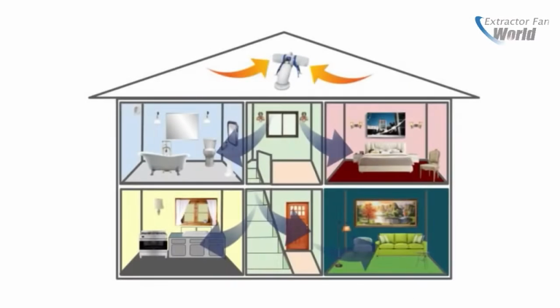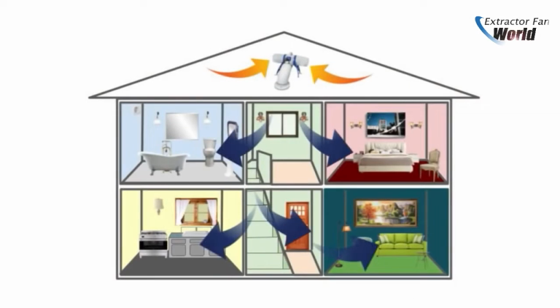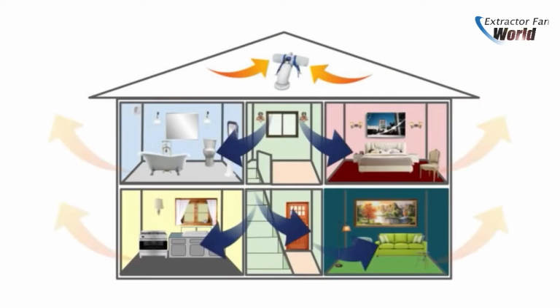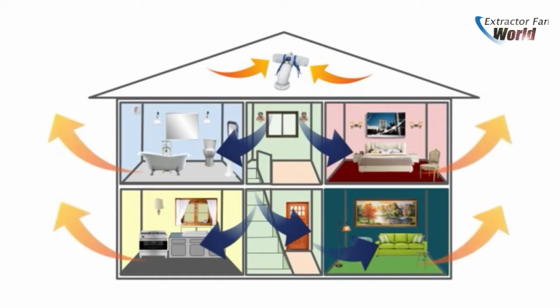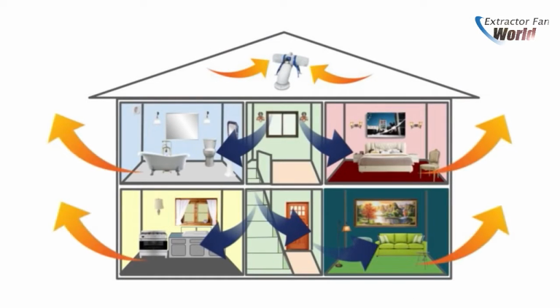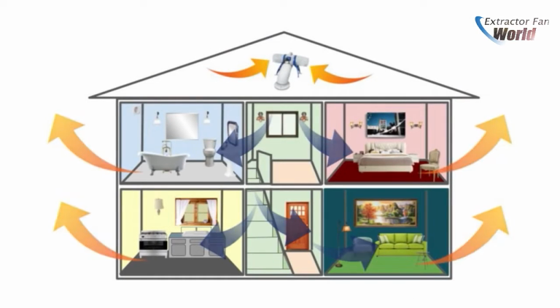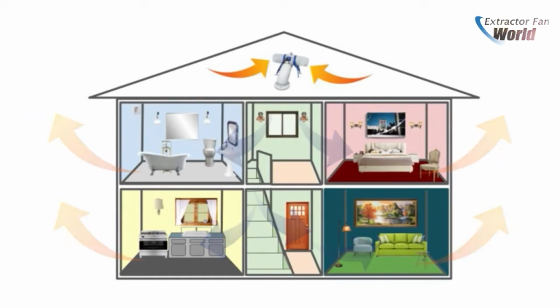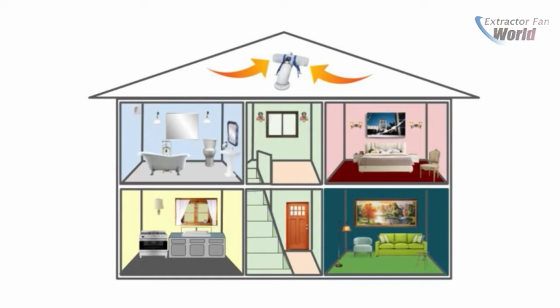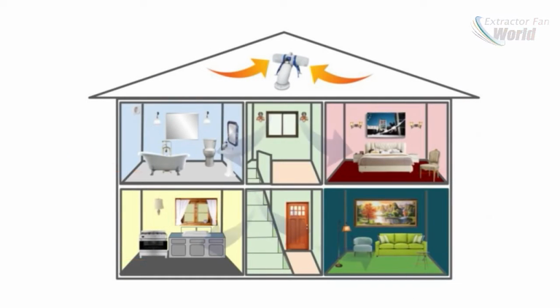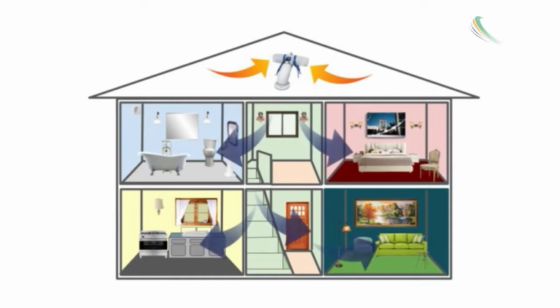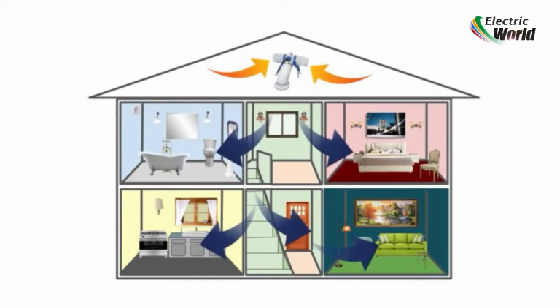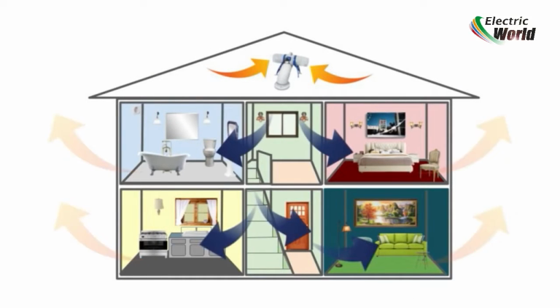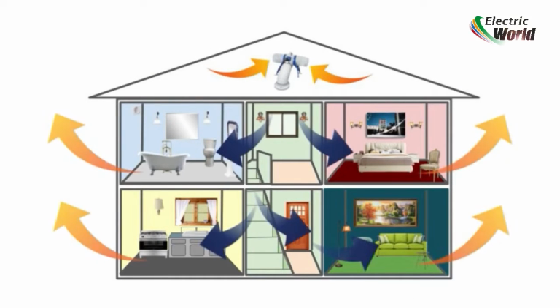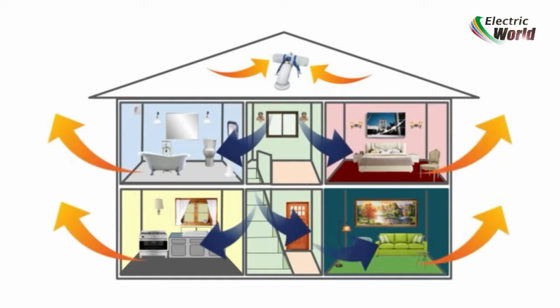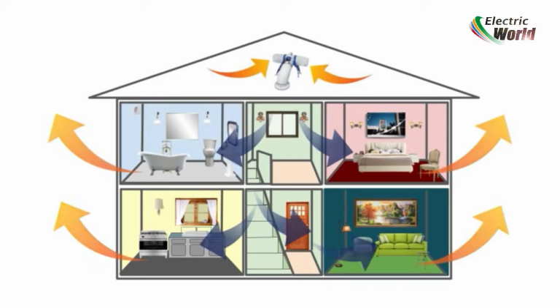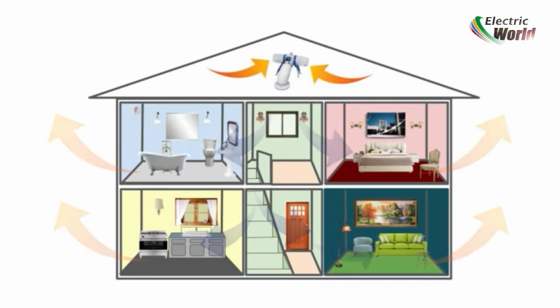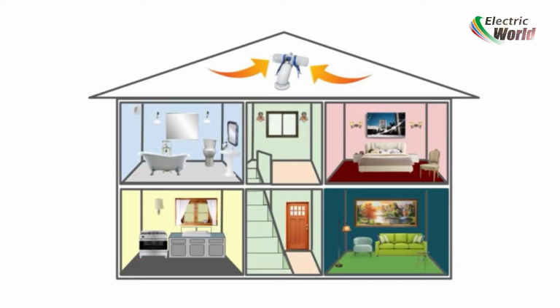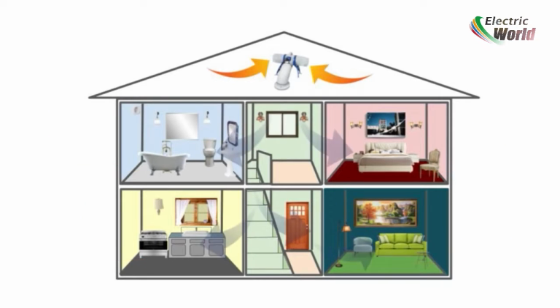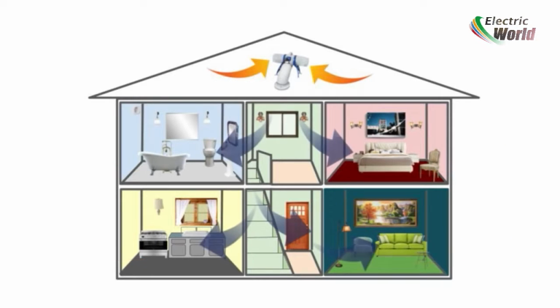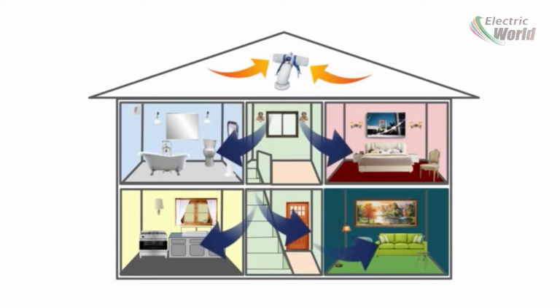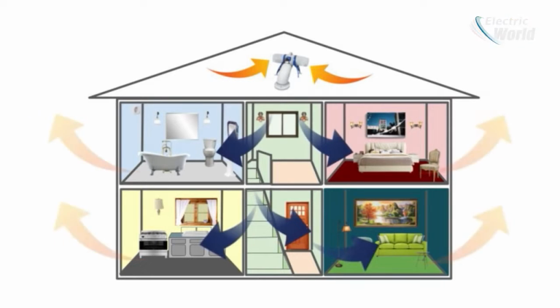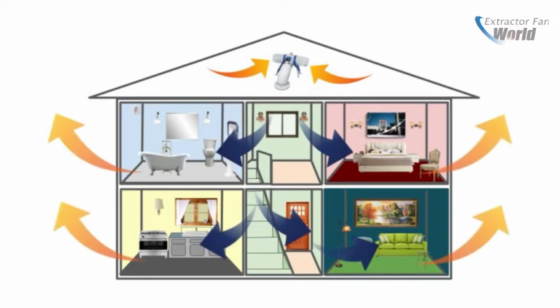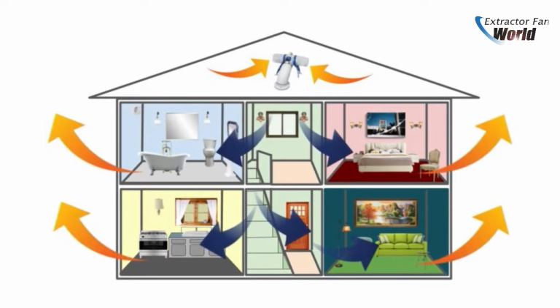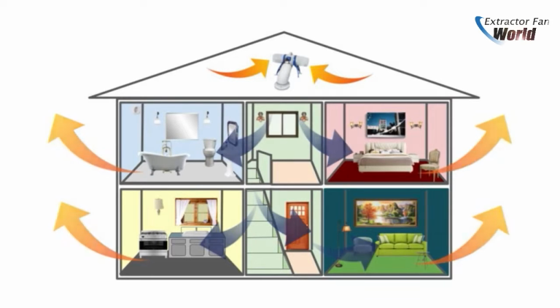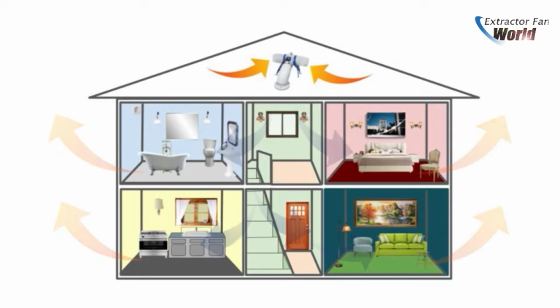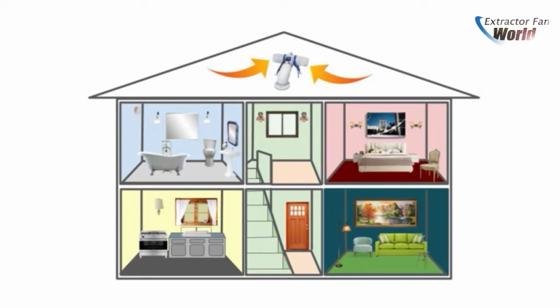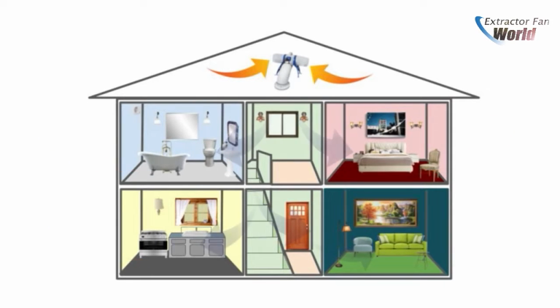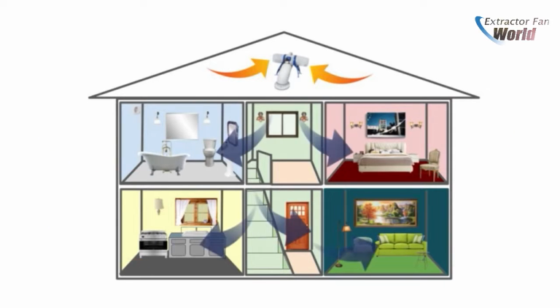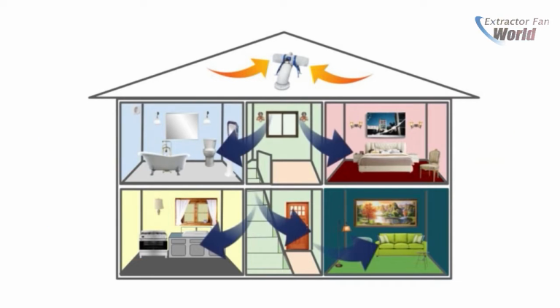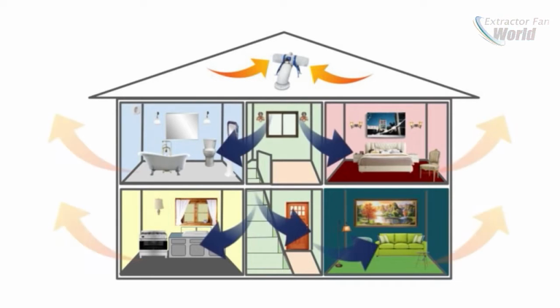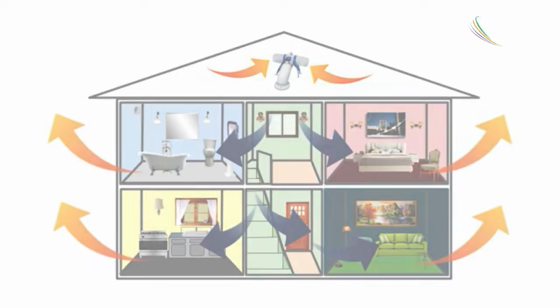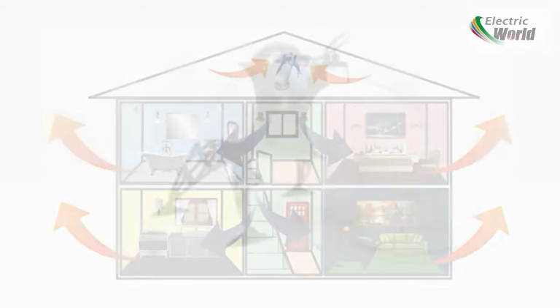Designed to be installed in loft spaces, the units continuously ventilate silently in the background, forcing filtered air into your property and displacing damp stale air.